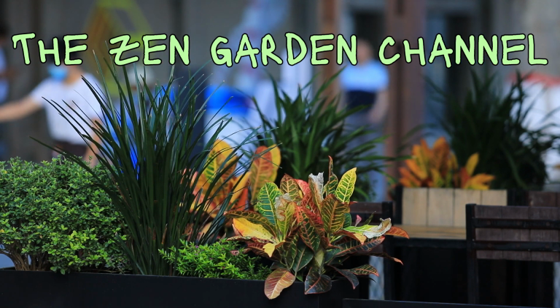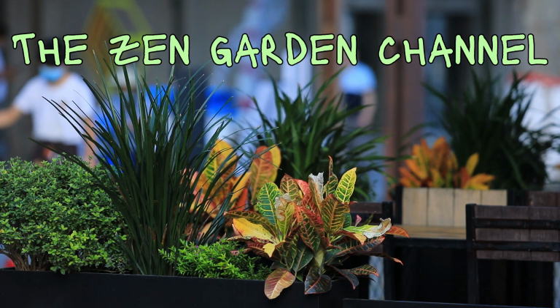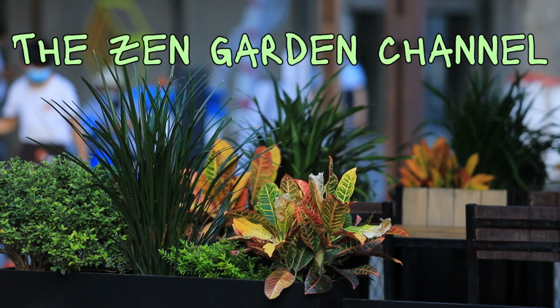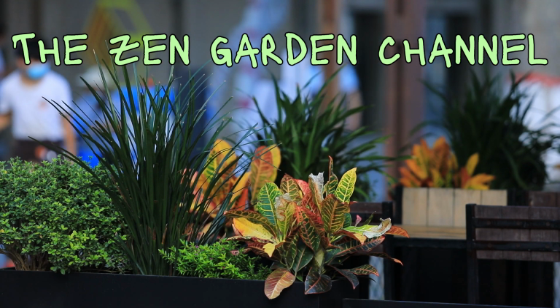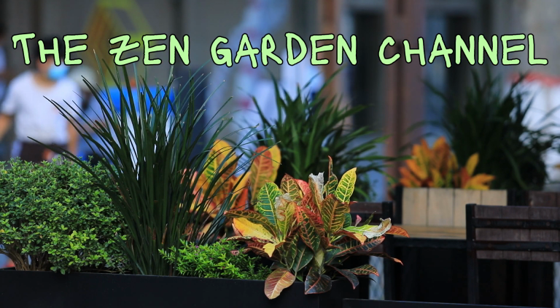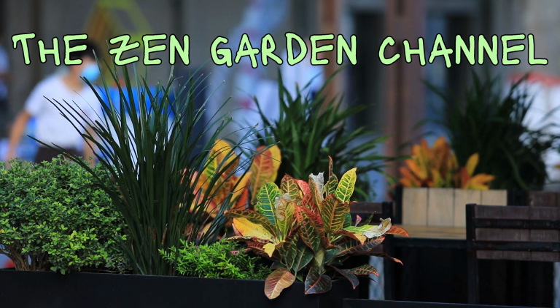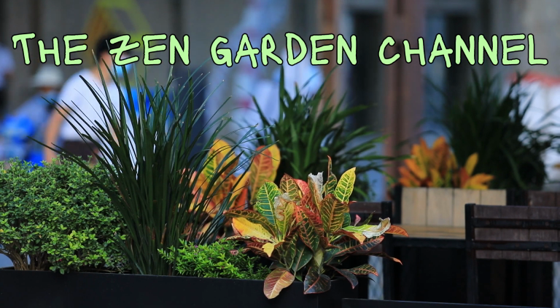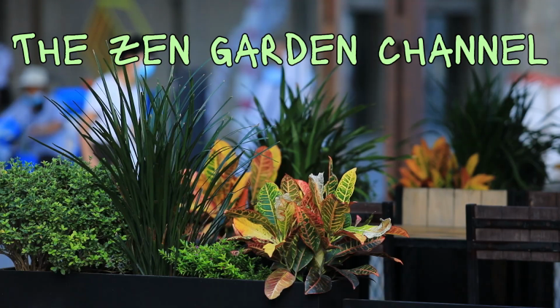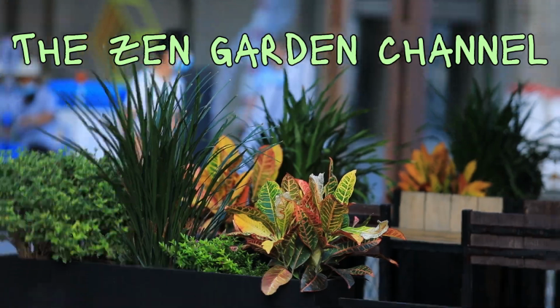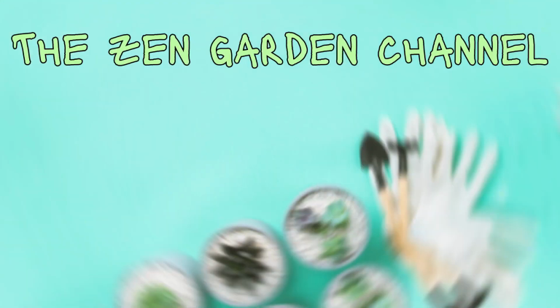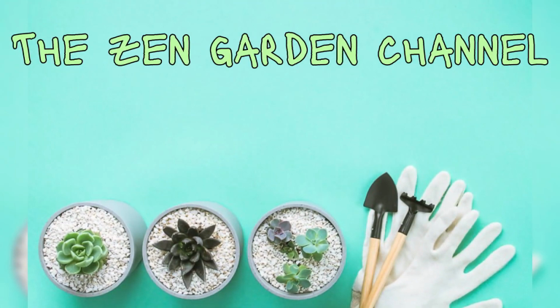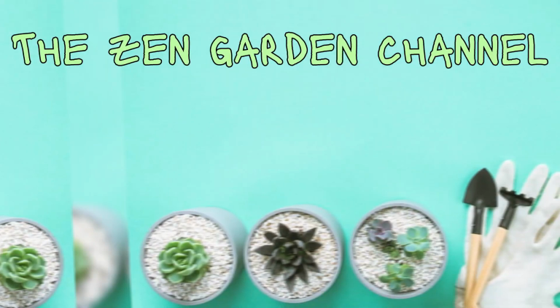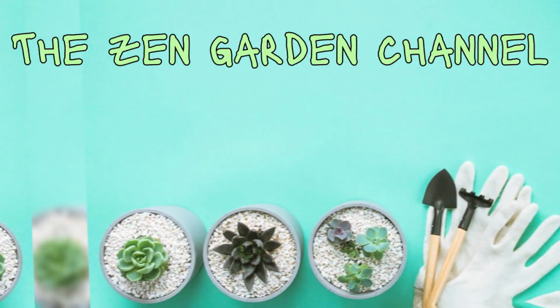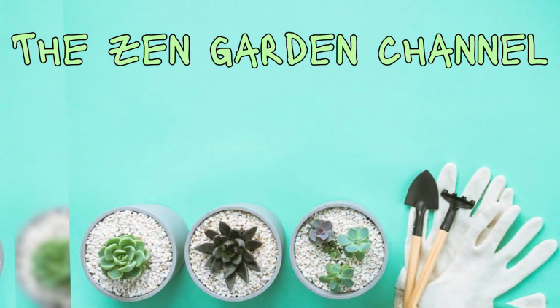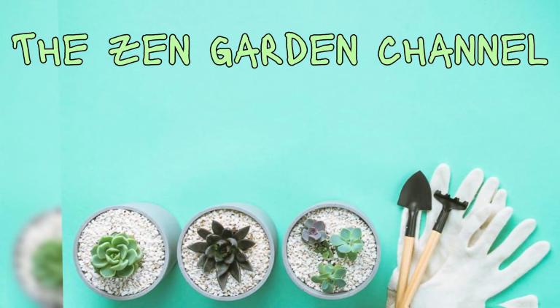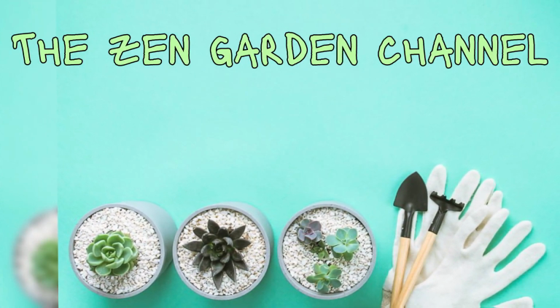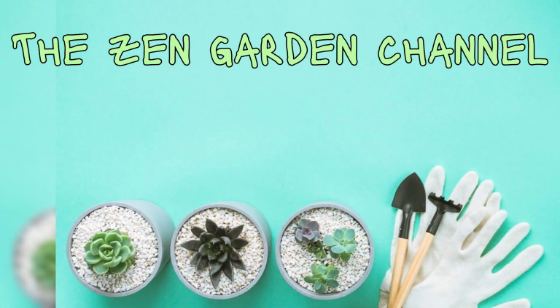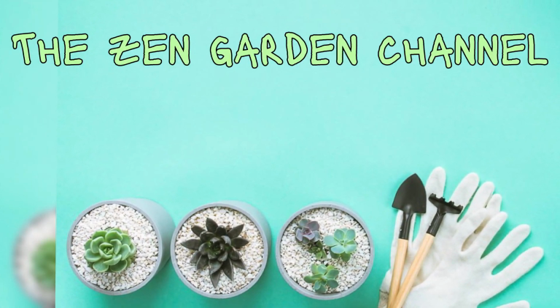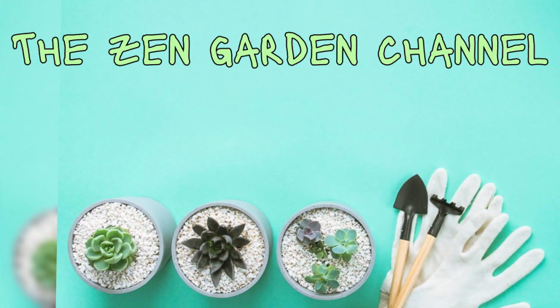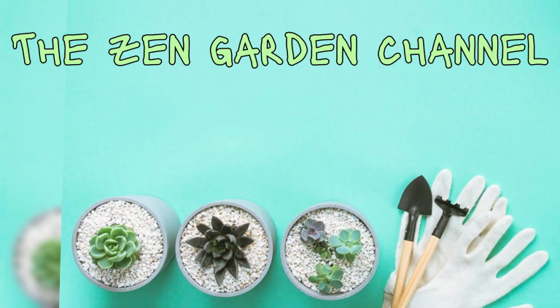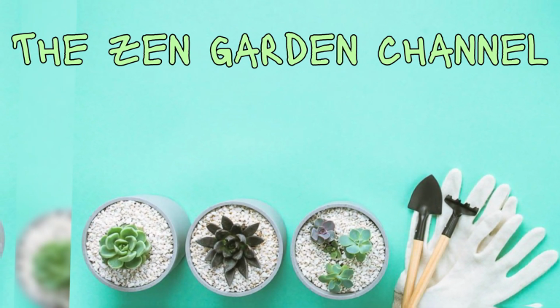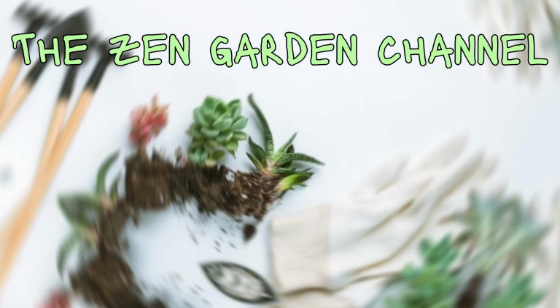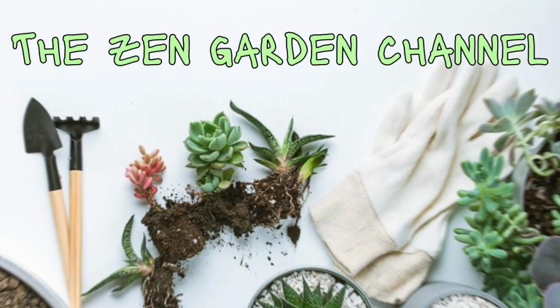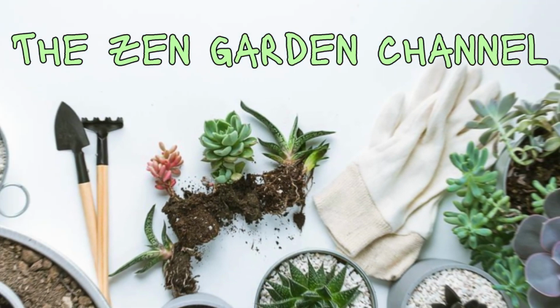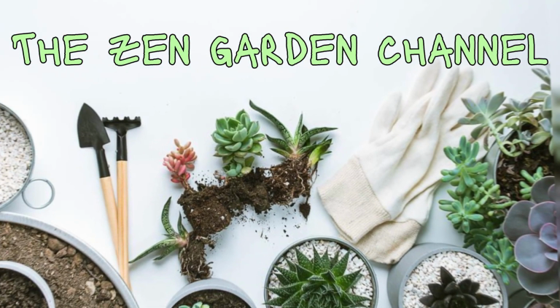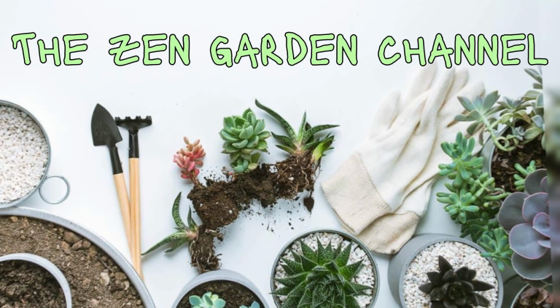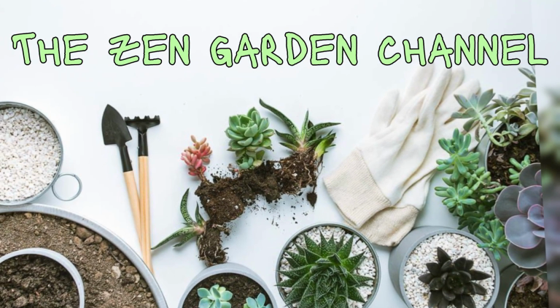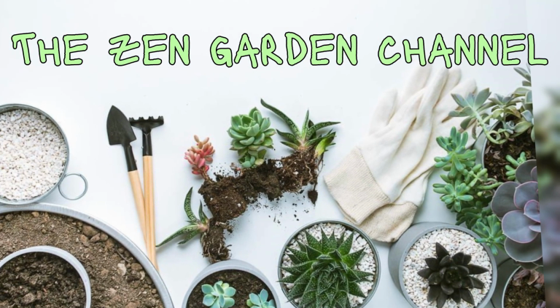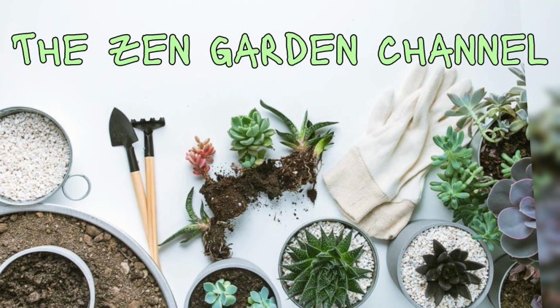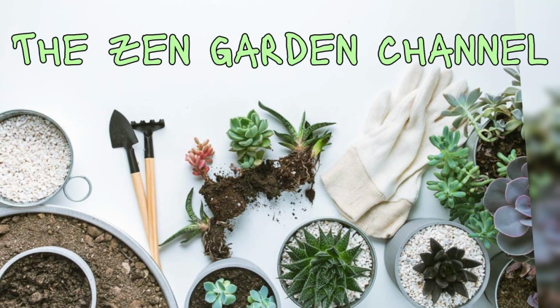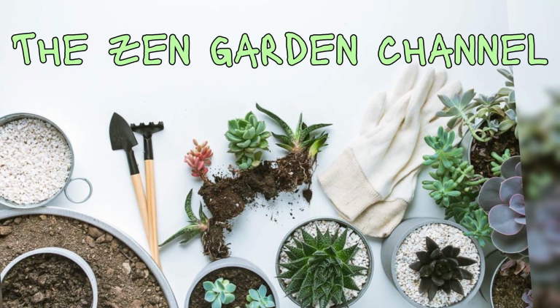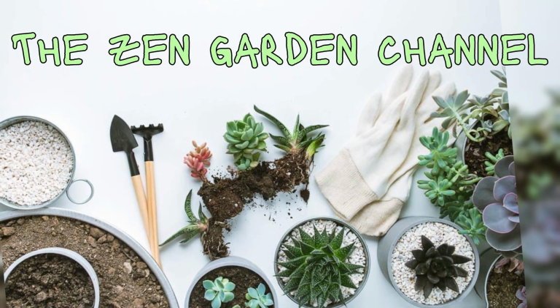So today, we'll go over a few beginner's tips for succulents, so if you're just starting your new hobby, this video is for you.